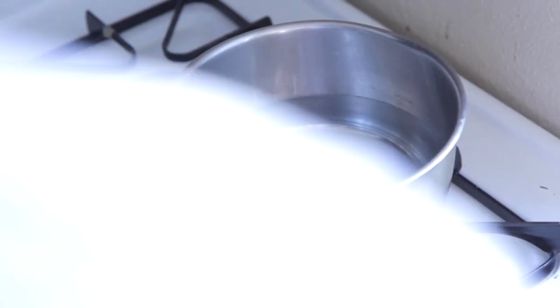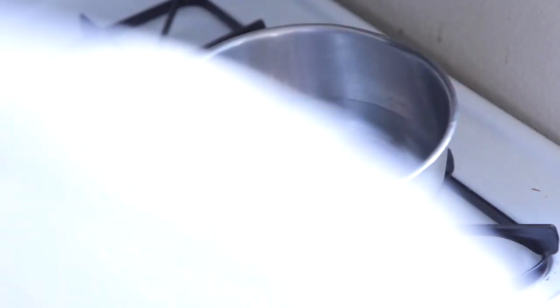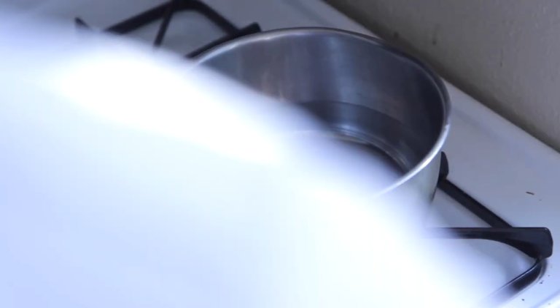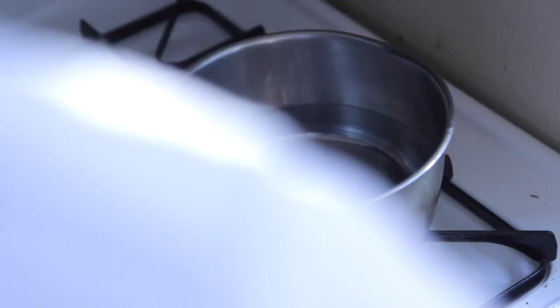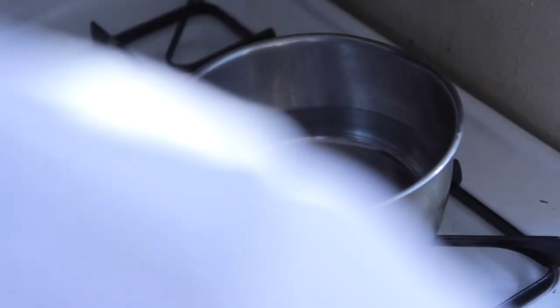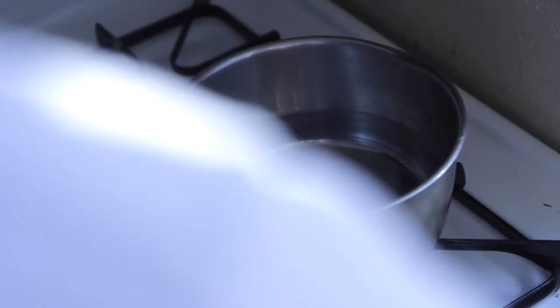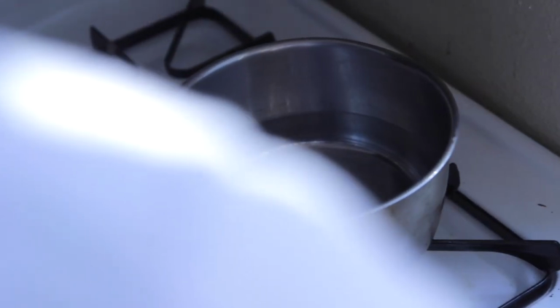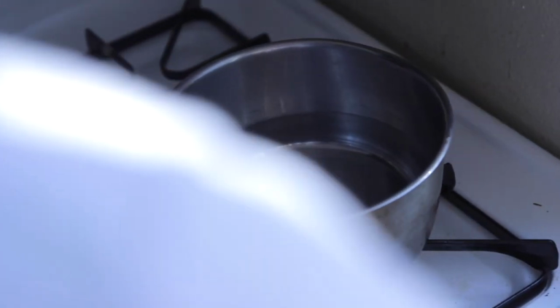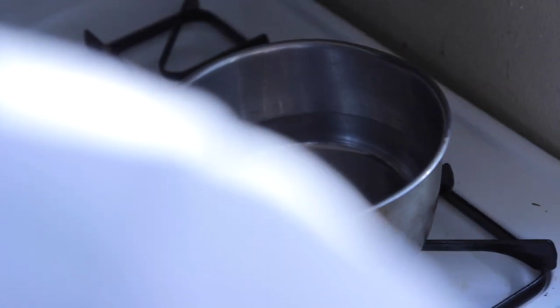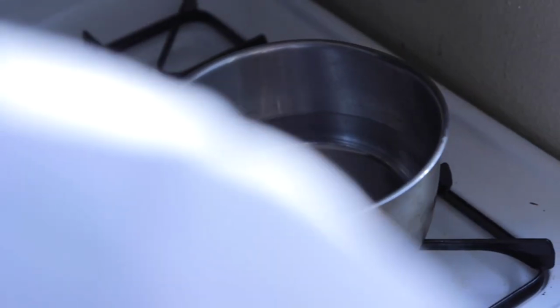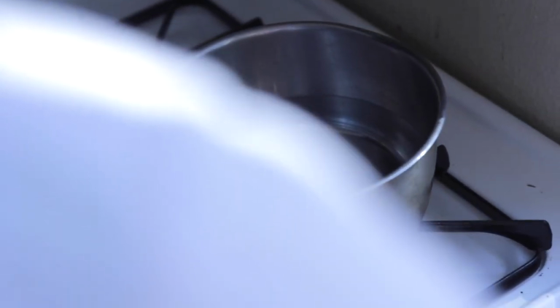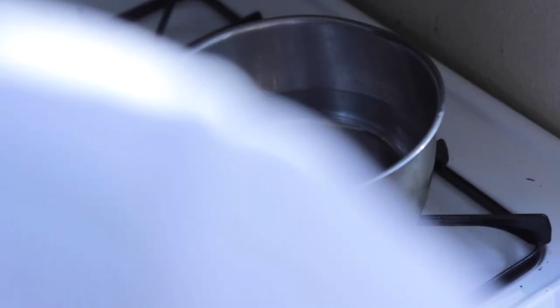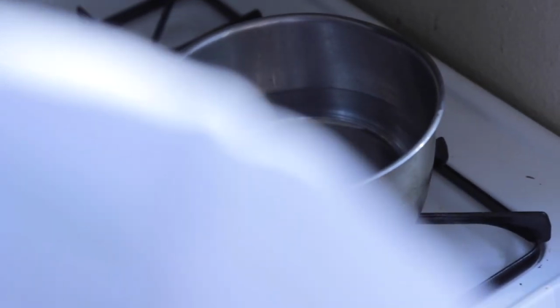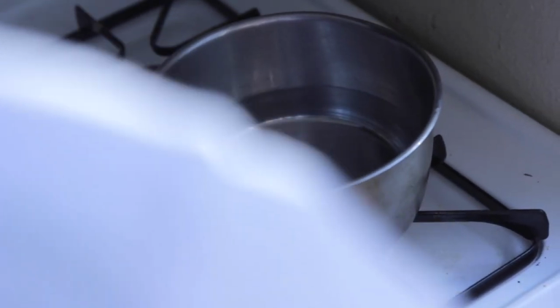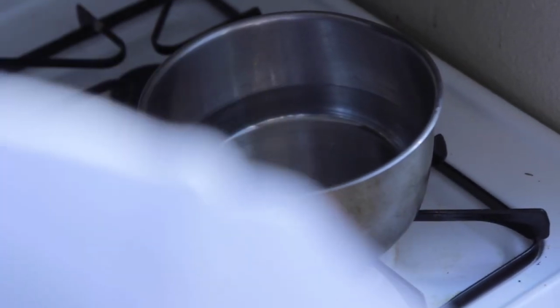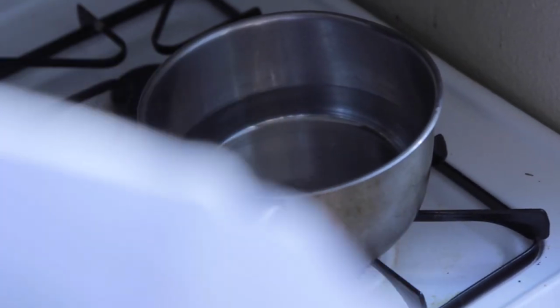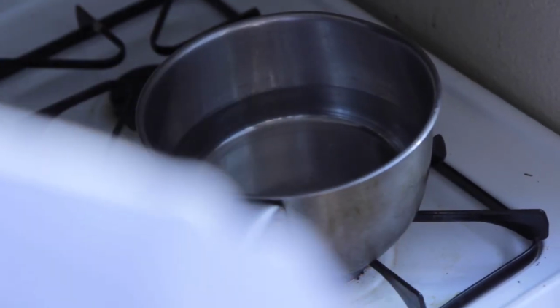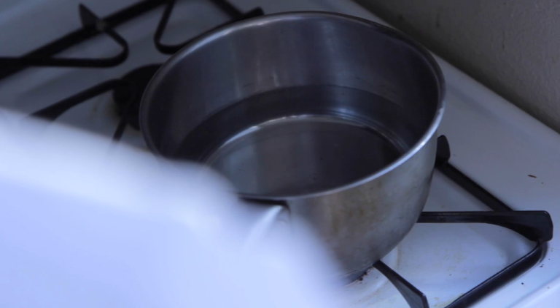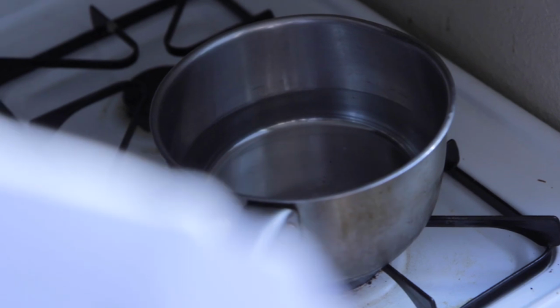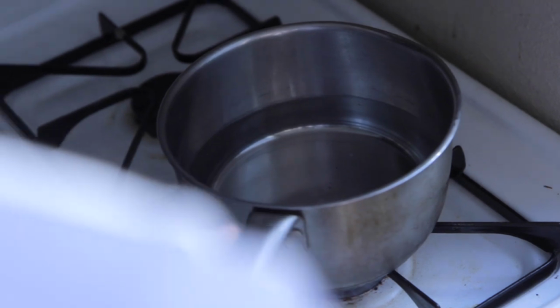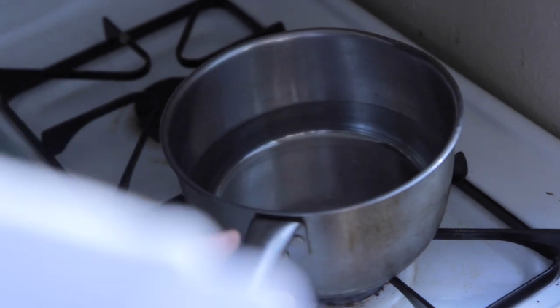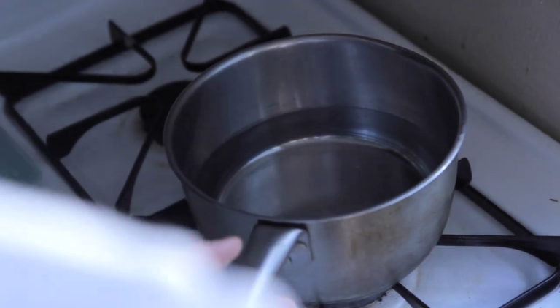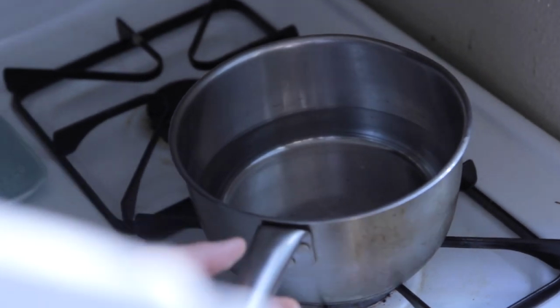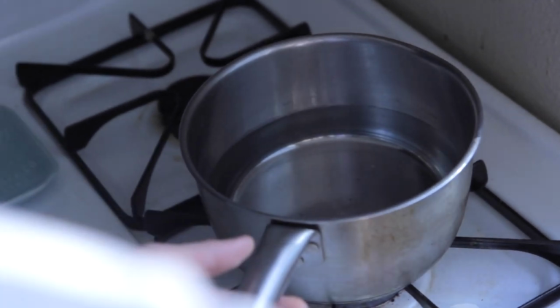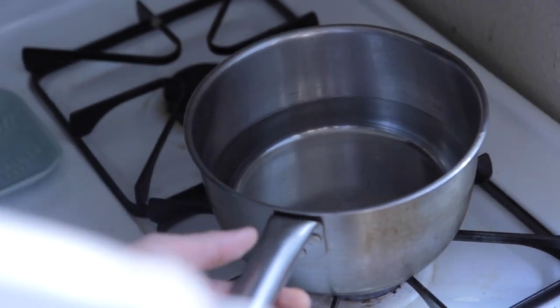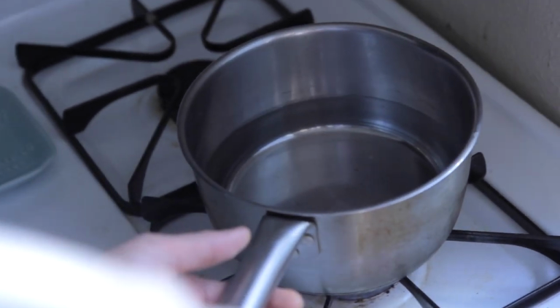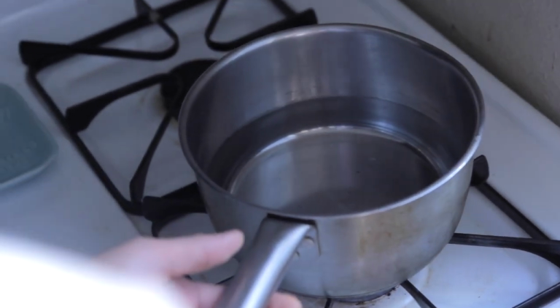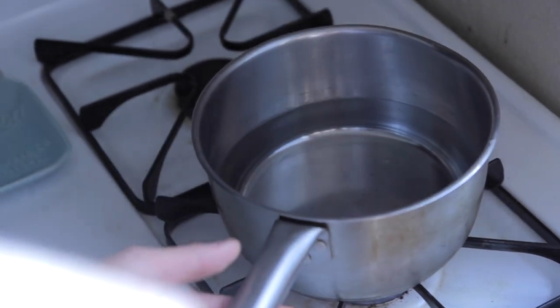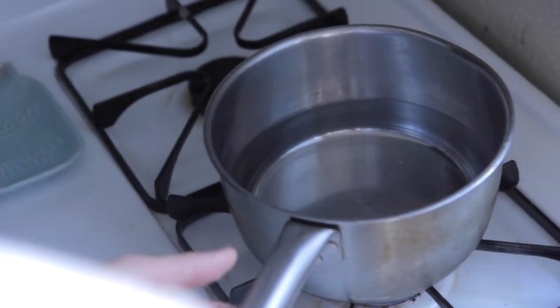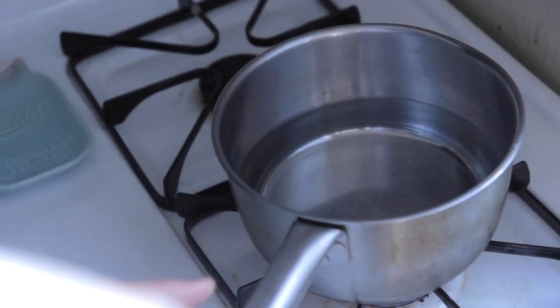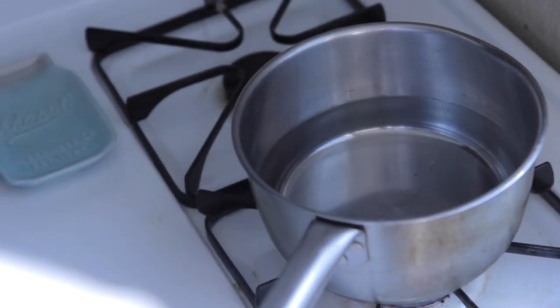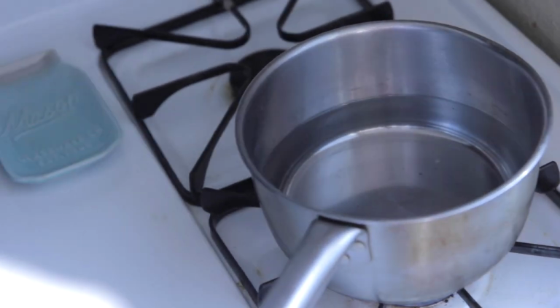First, we're going to start boiling our water. This is going to be for our soup, and we're just going to let it go, and we're going to work on our patty.